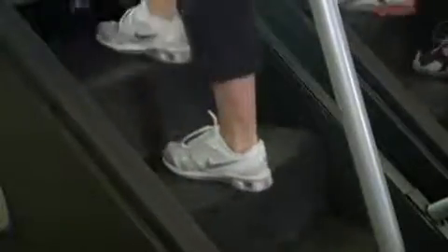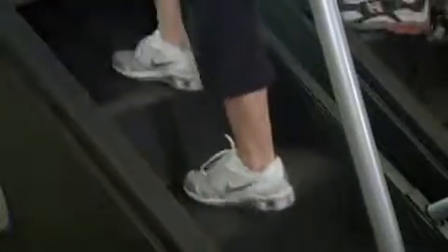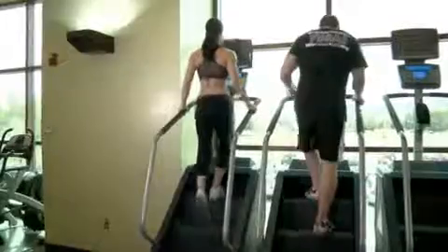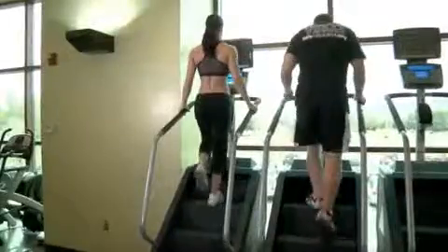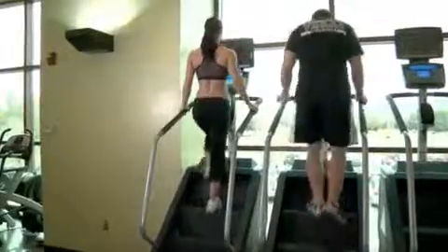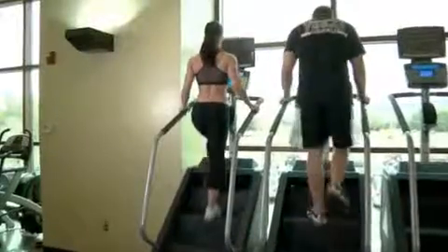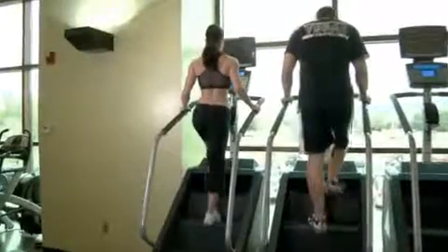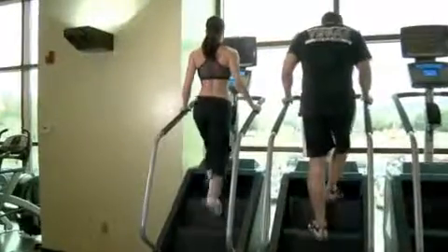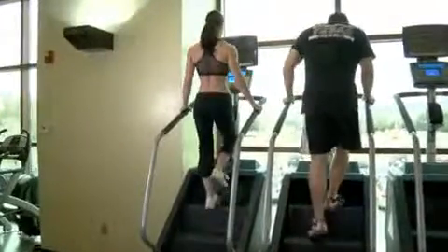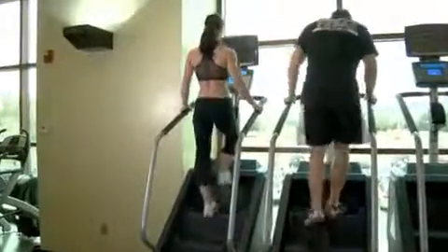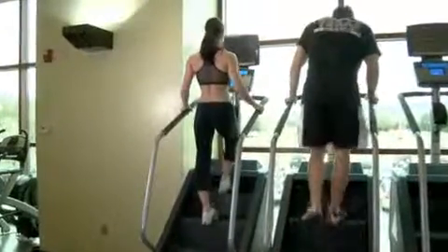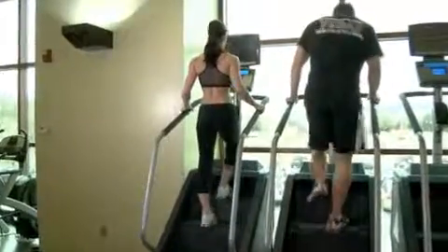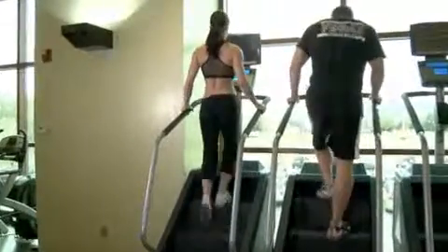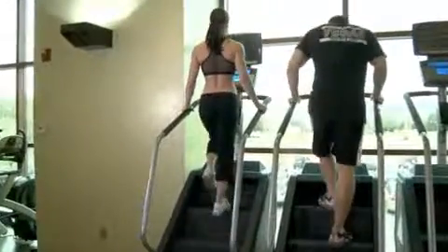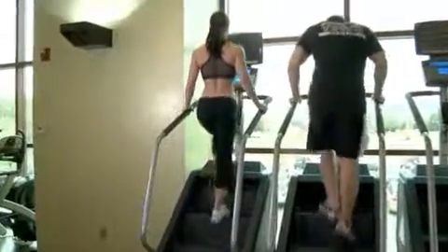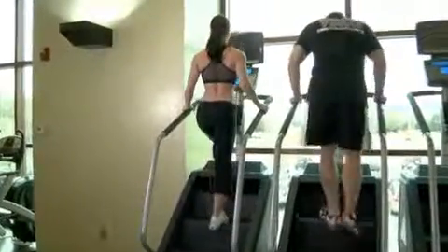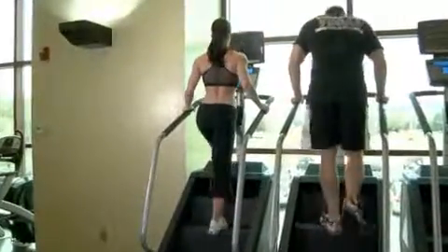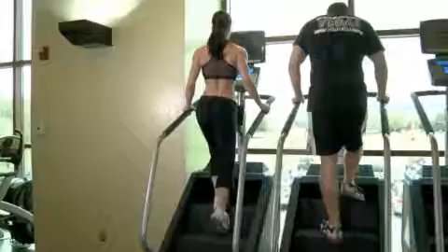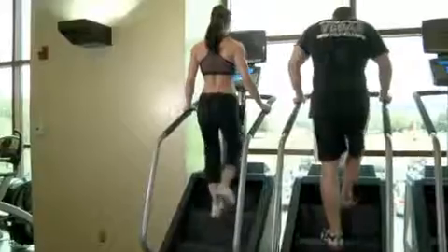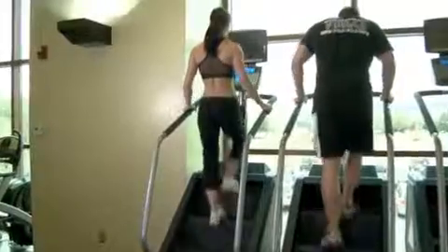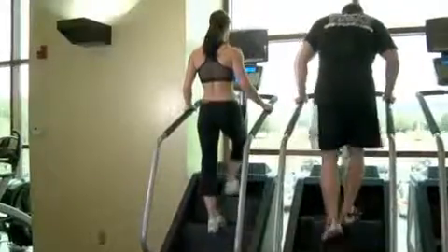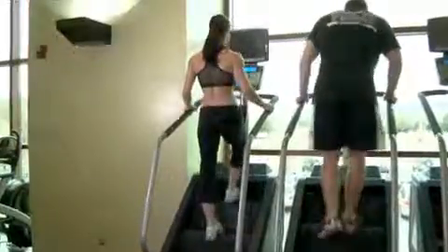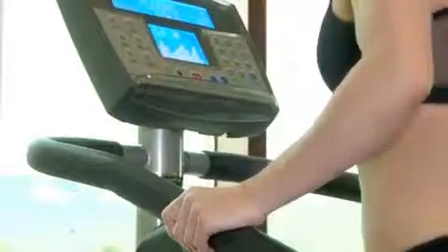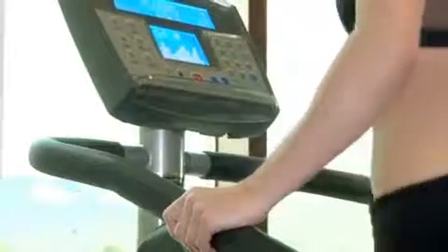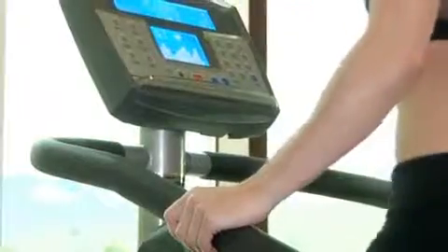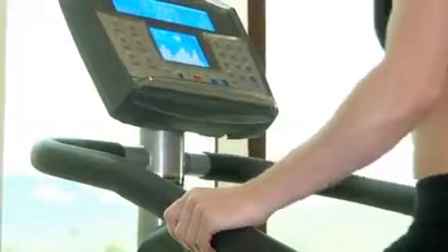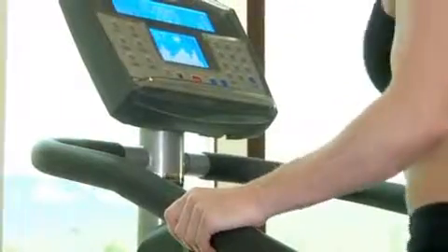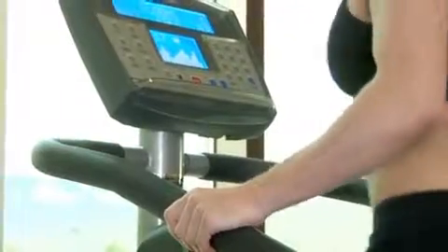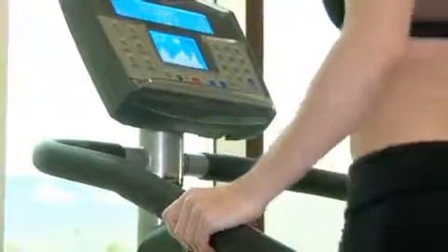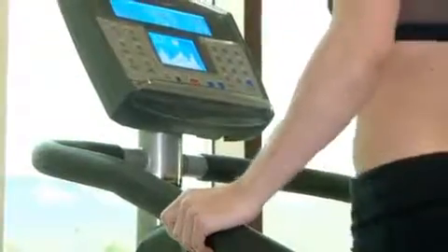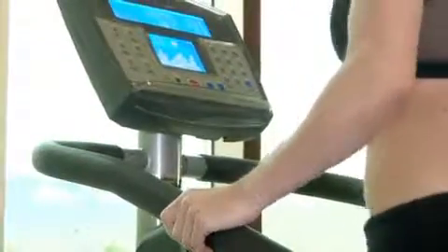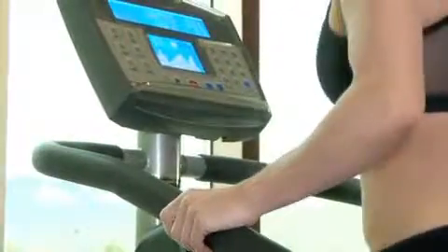Use caution so you don't trip as you climb the stairs. It's recommended that you maintain your grip on the handle so you don't fall.